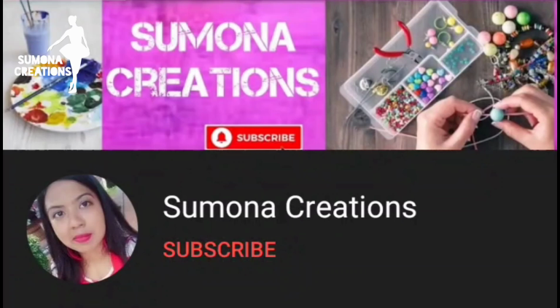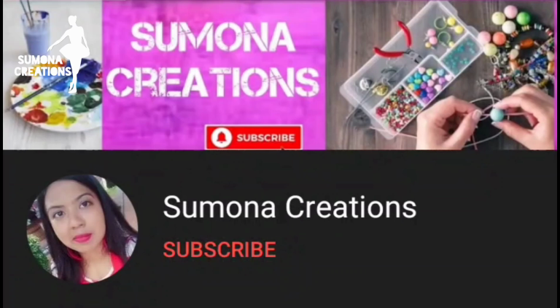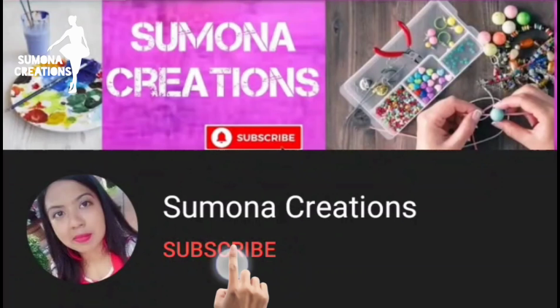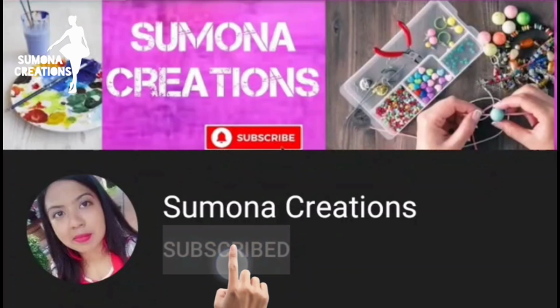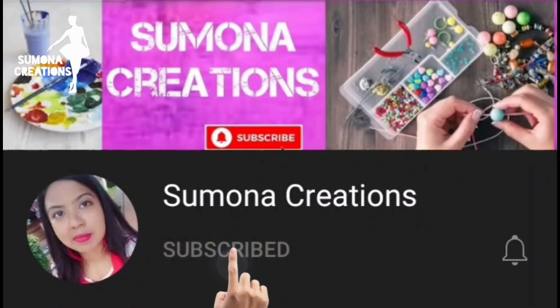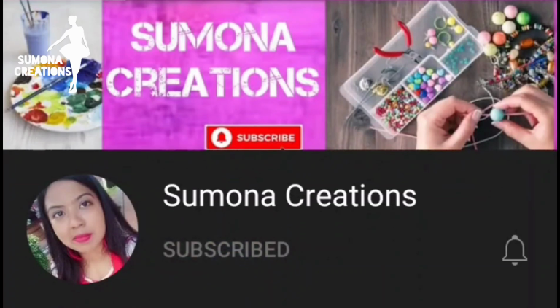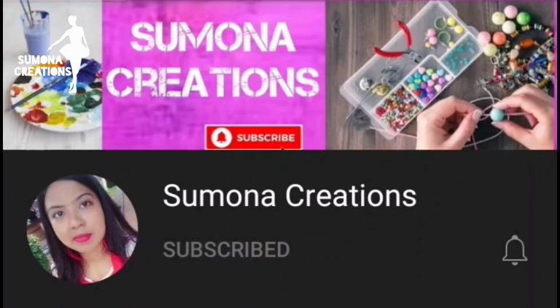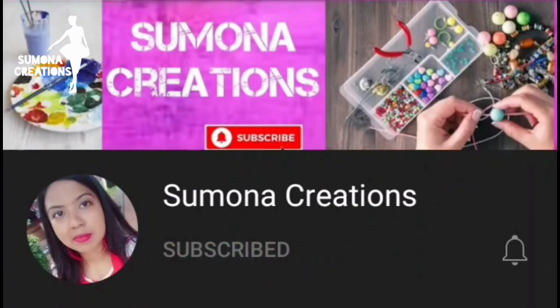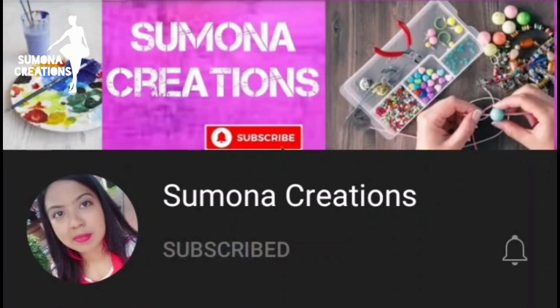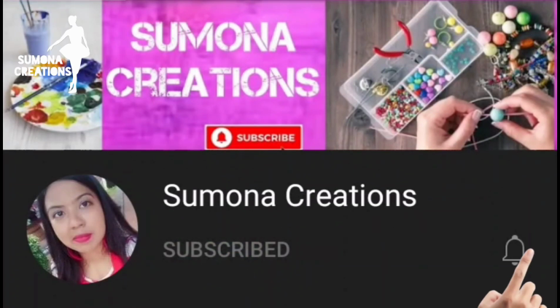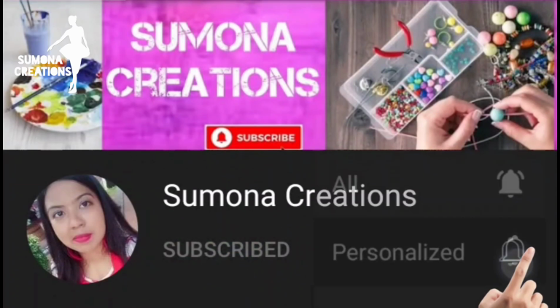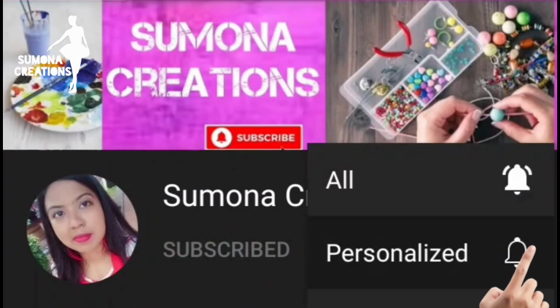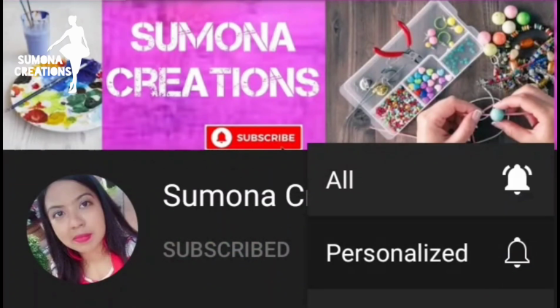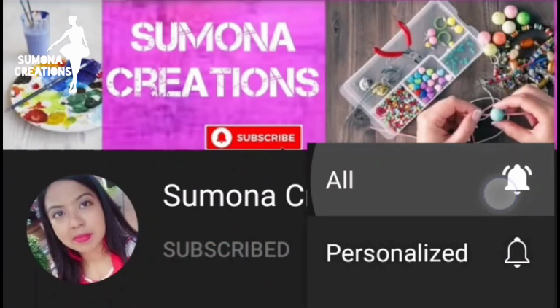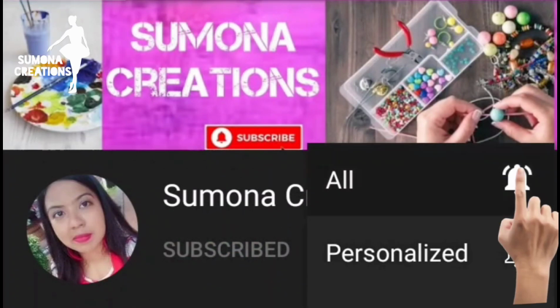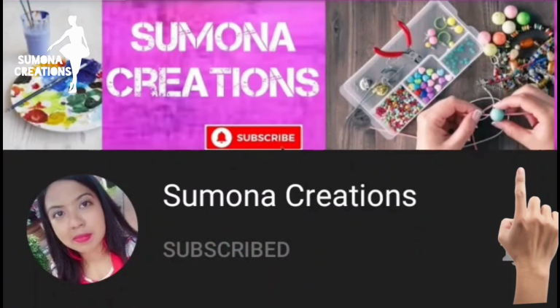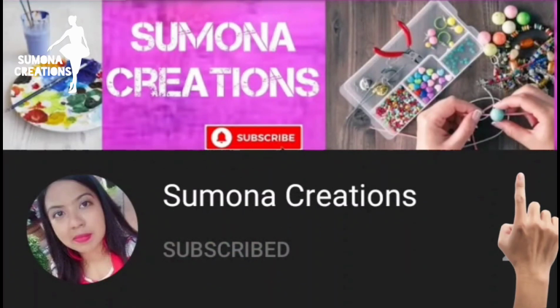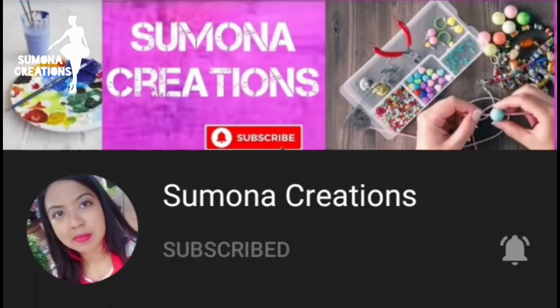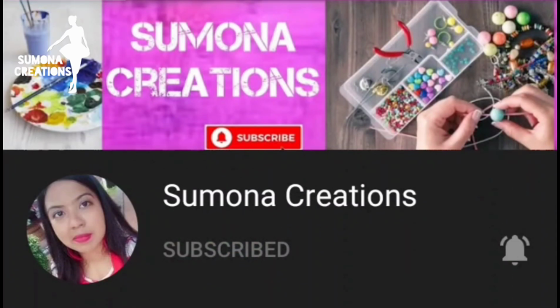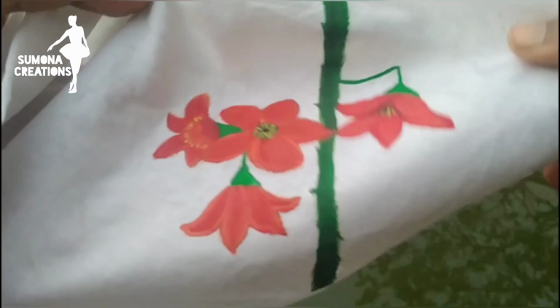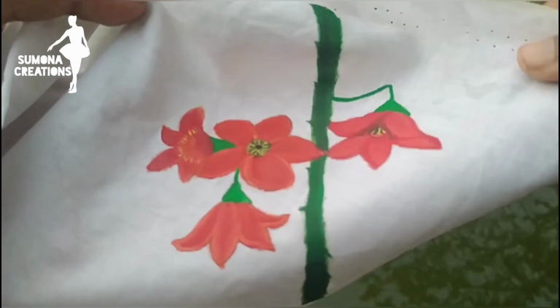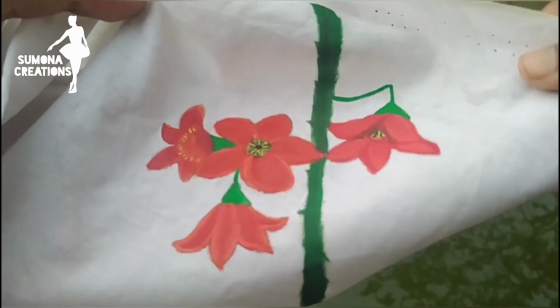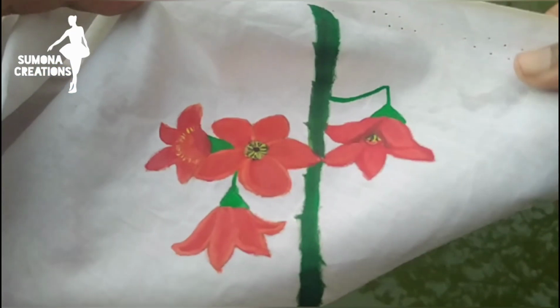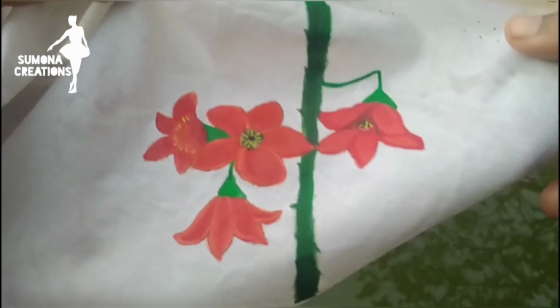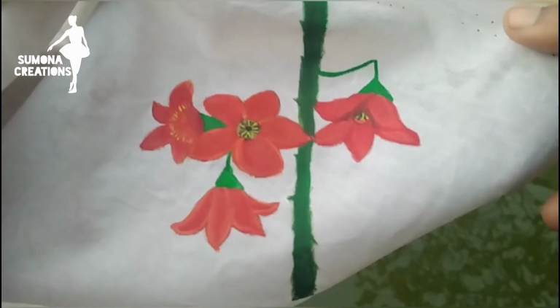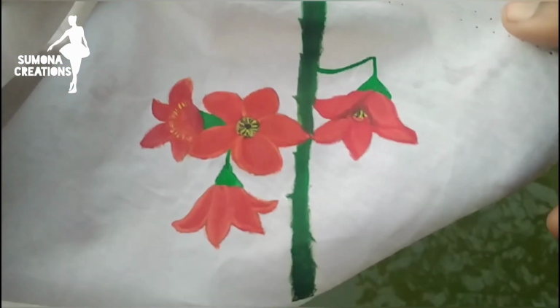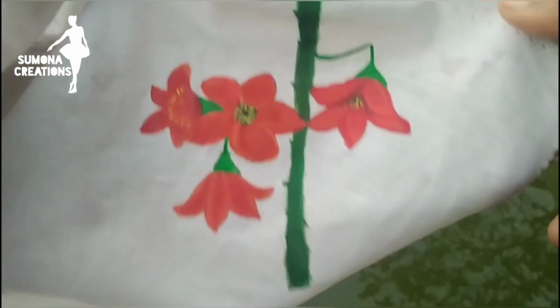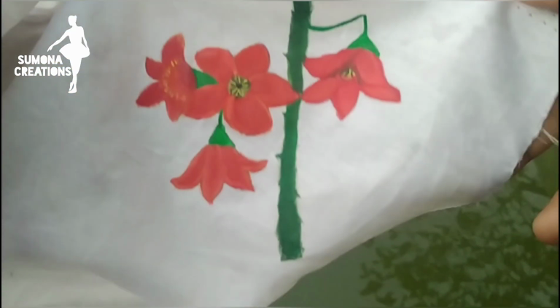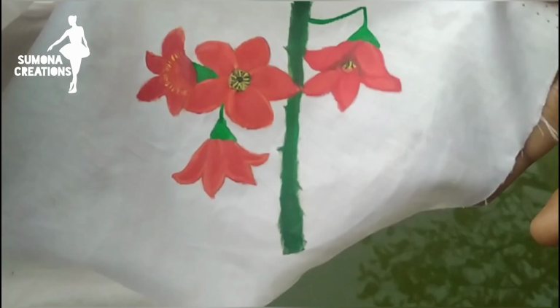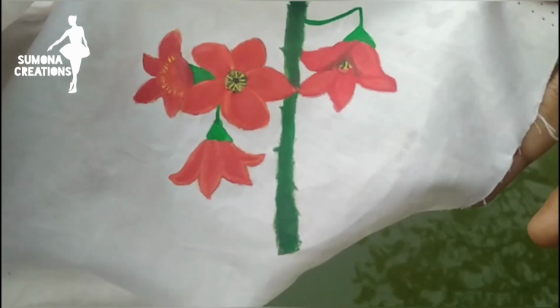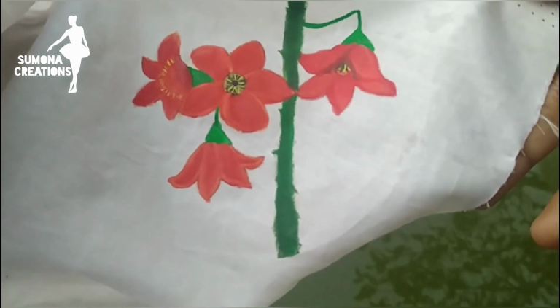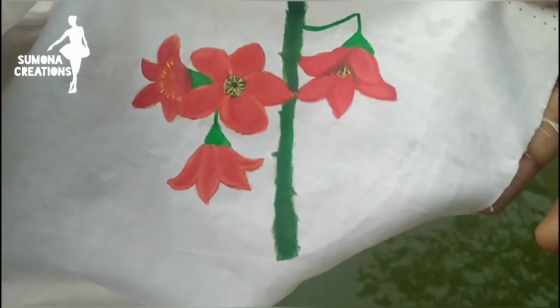Subscribe to my channel and click the bell icon also. Welcome!